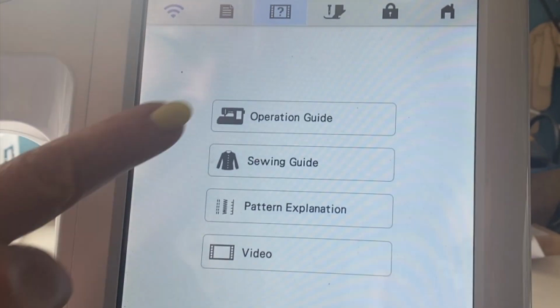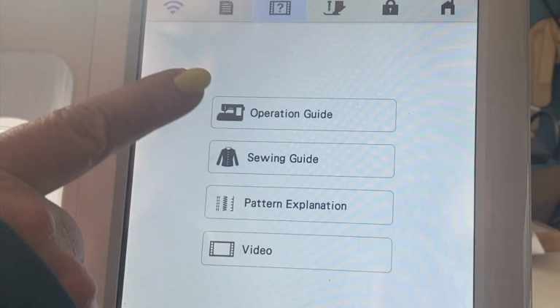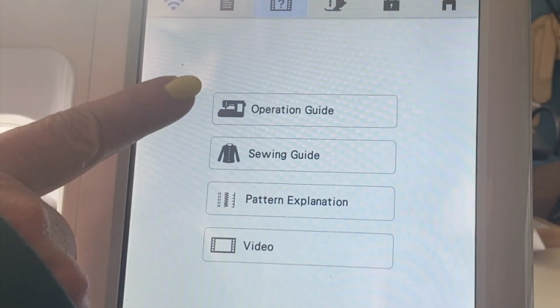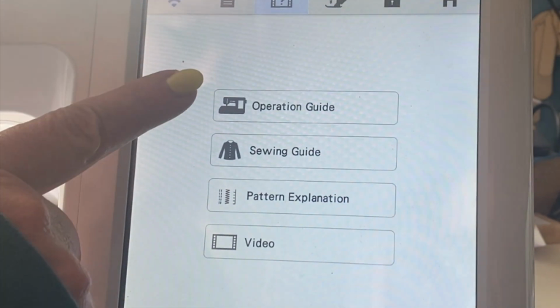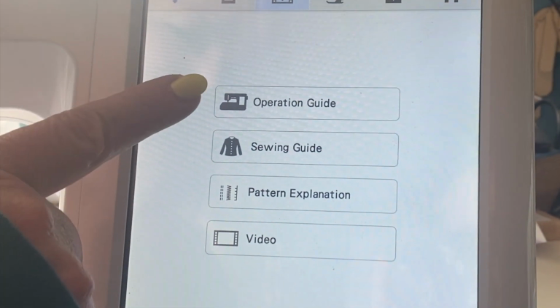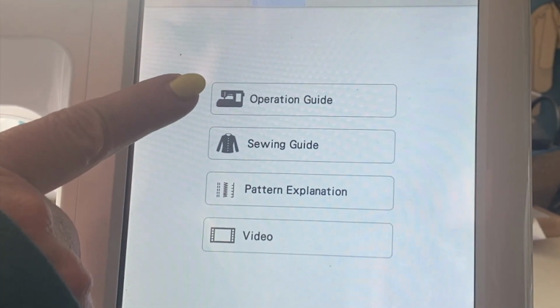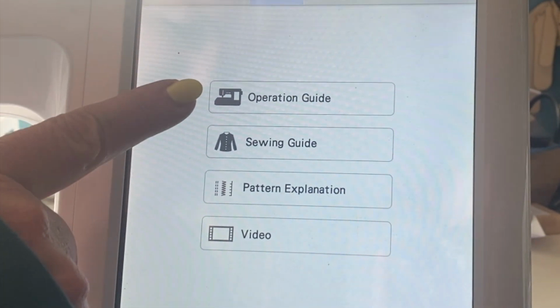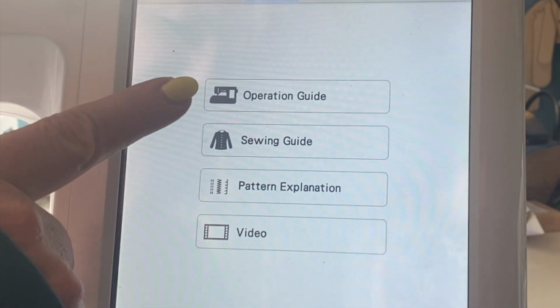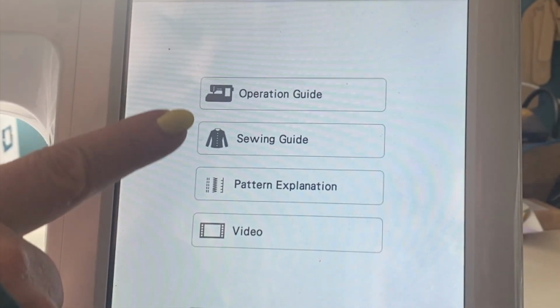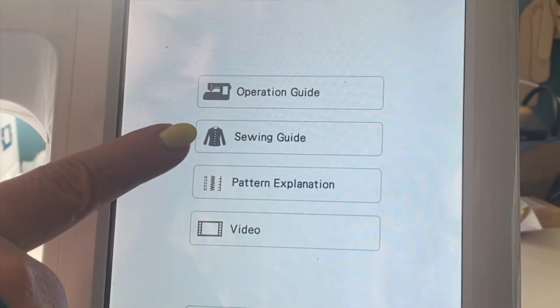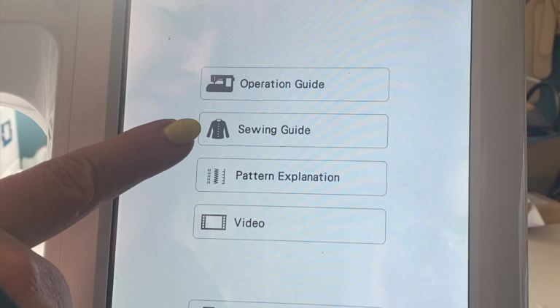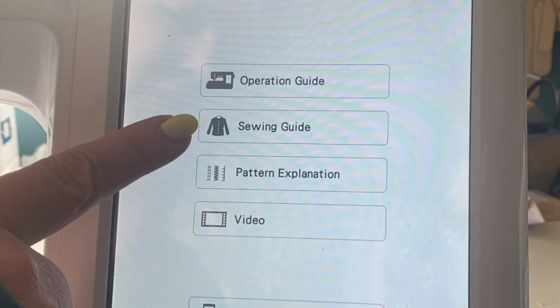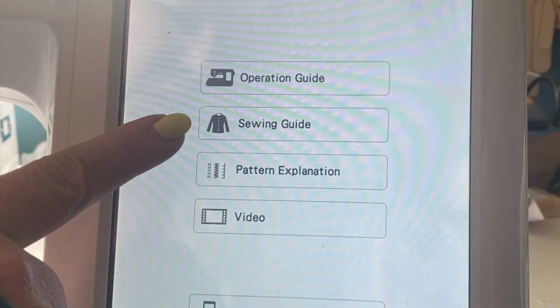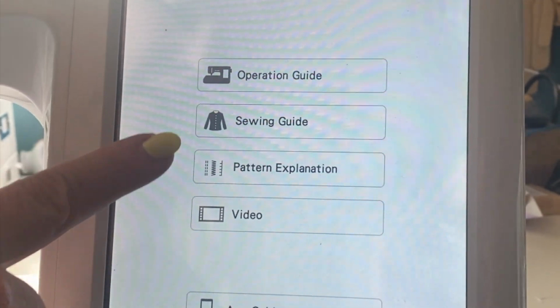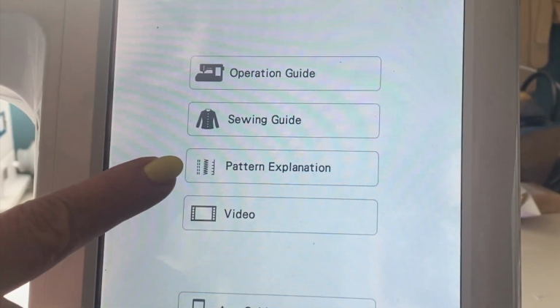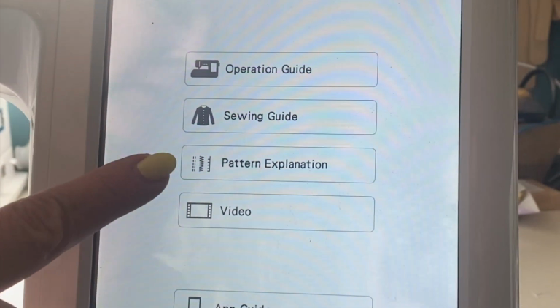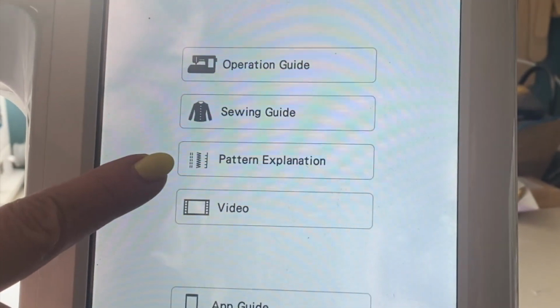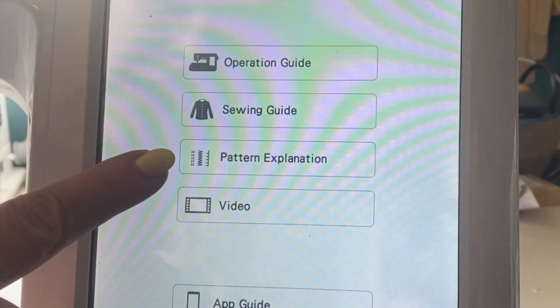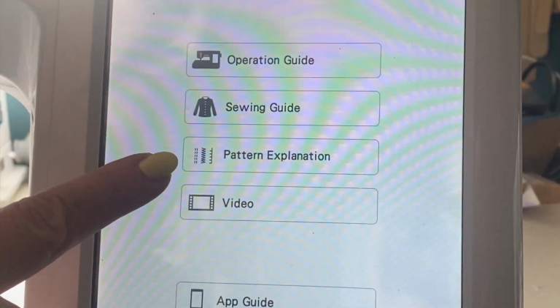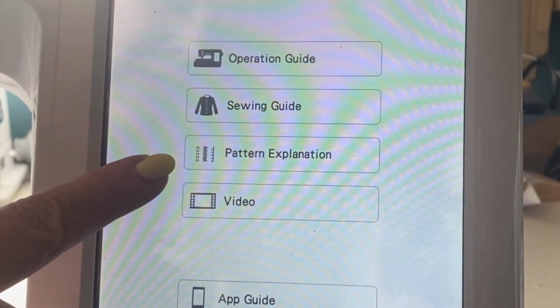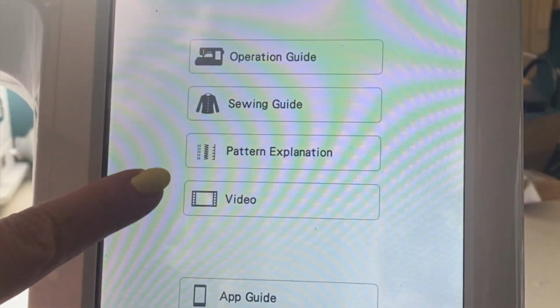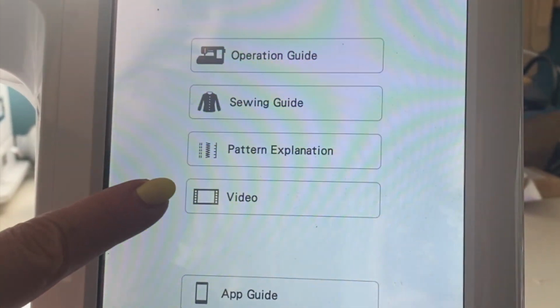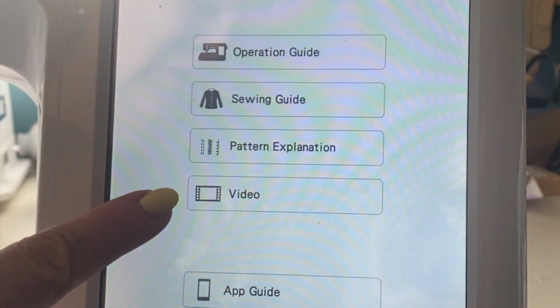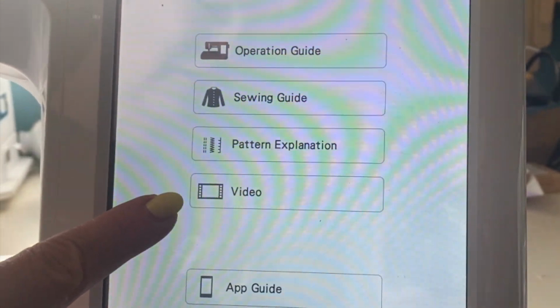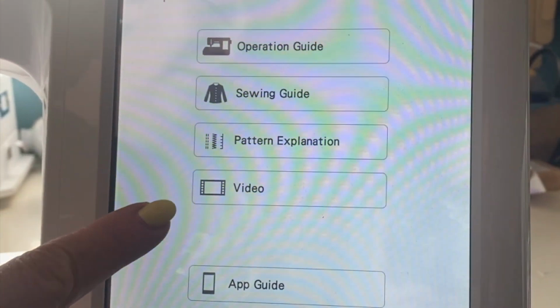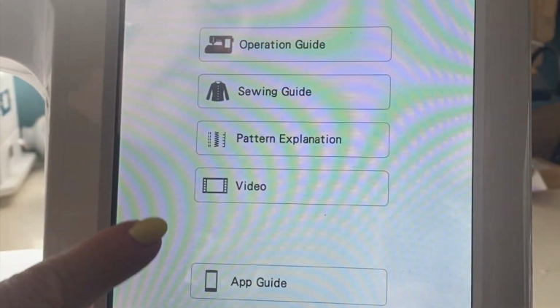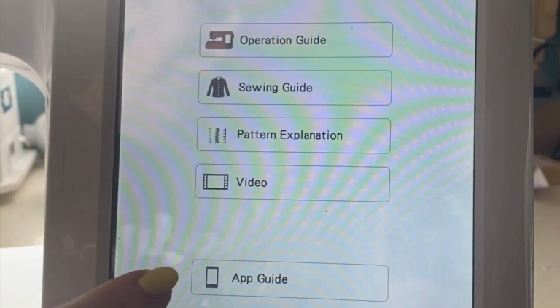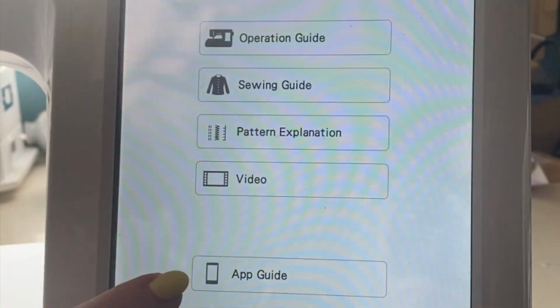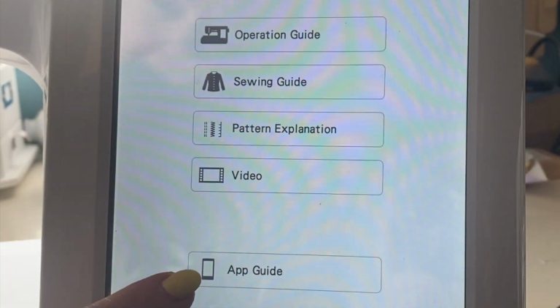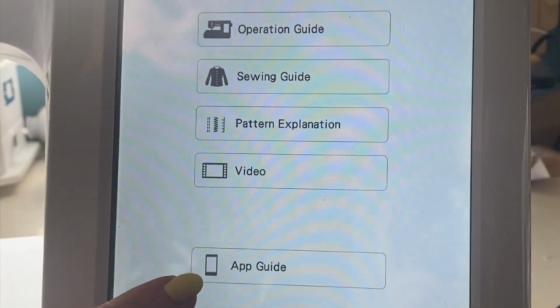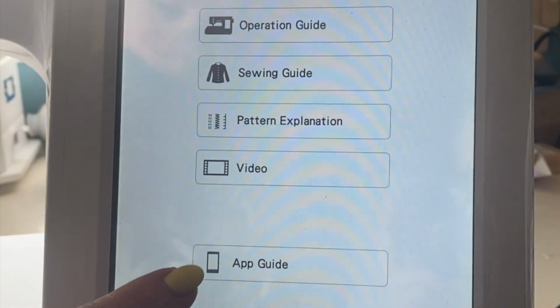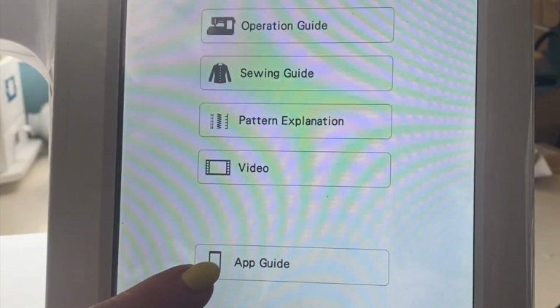Here we have operation guide, sewing guide, pattern explanation, video, and the app guide.